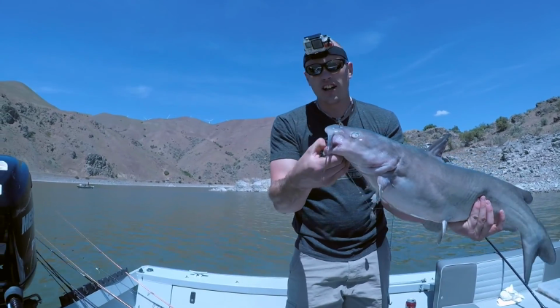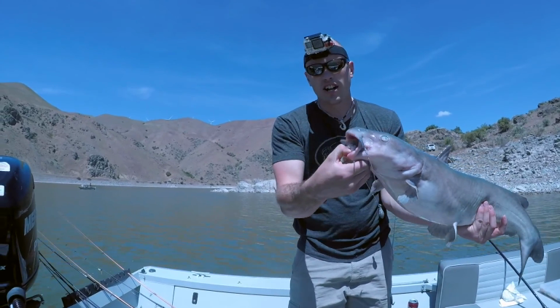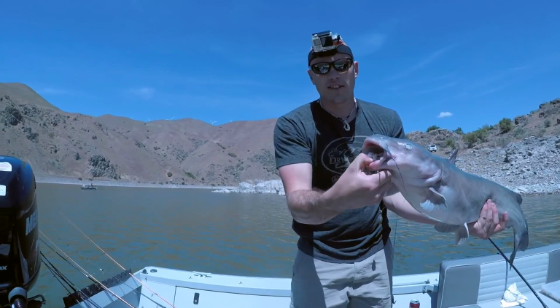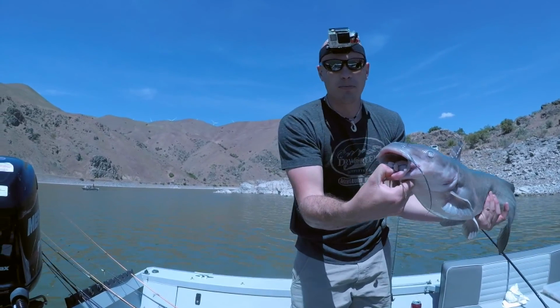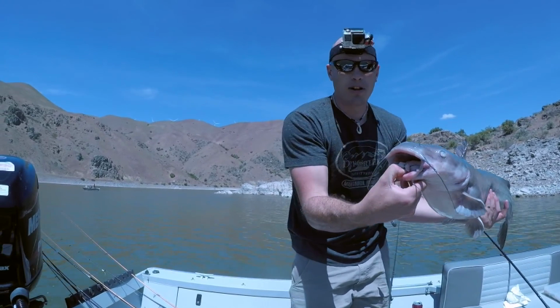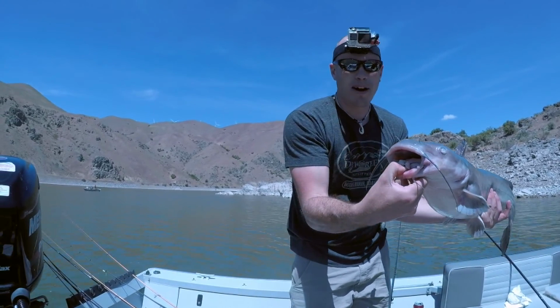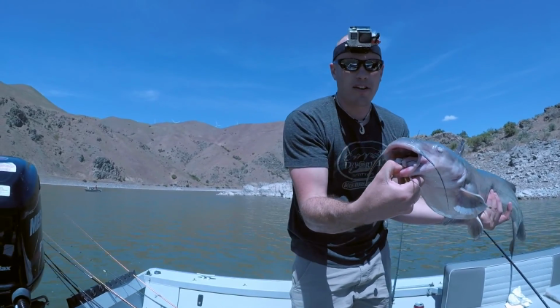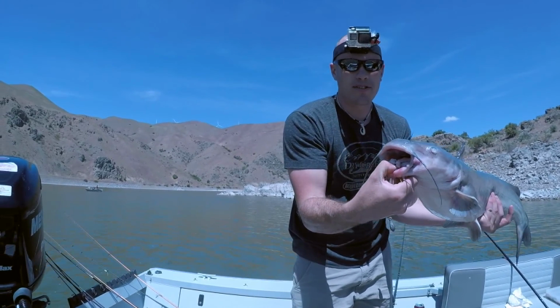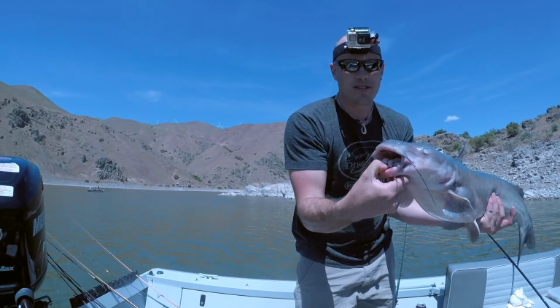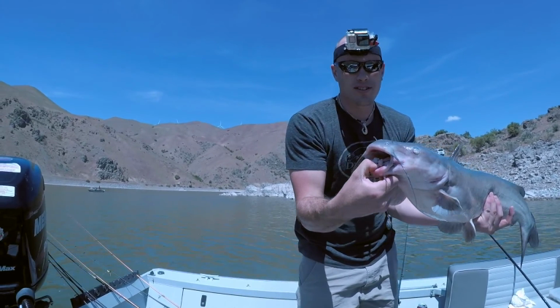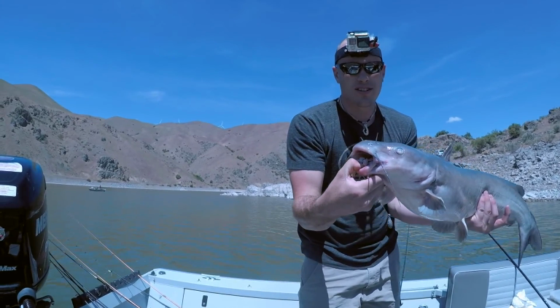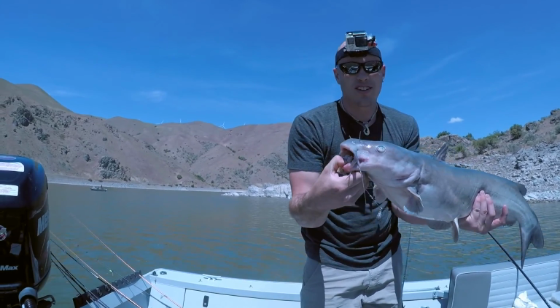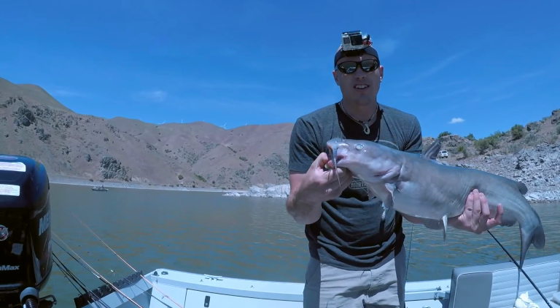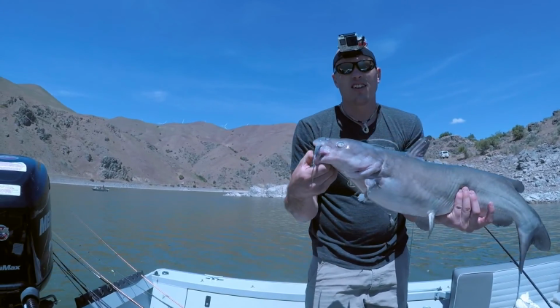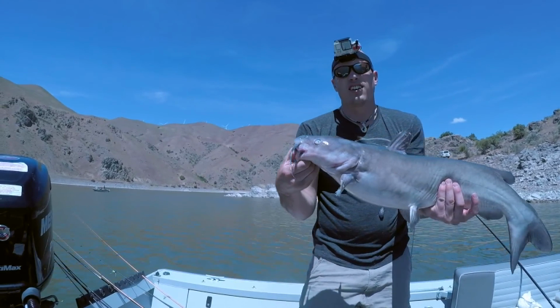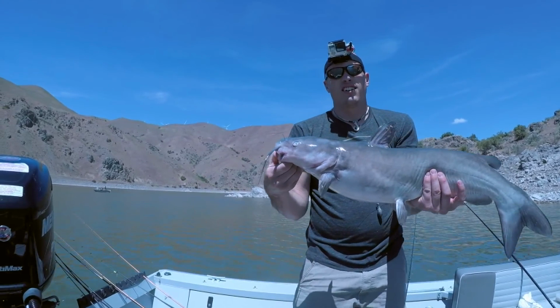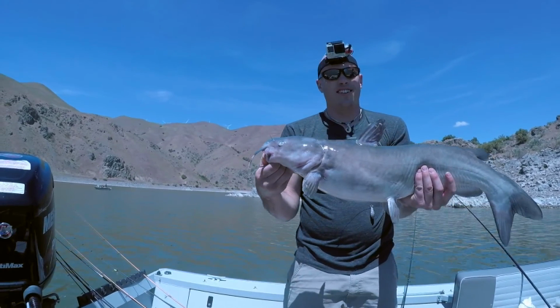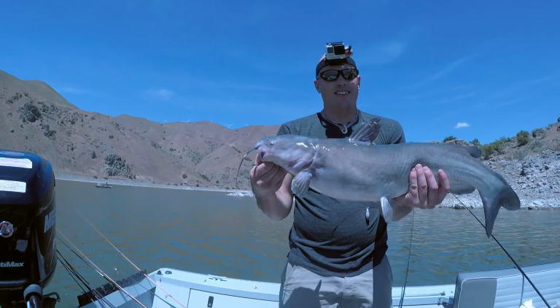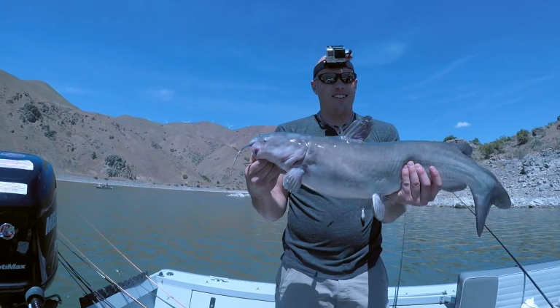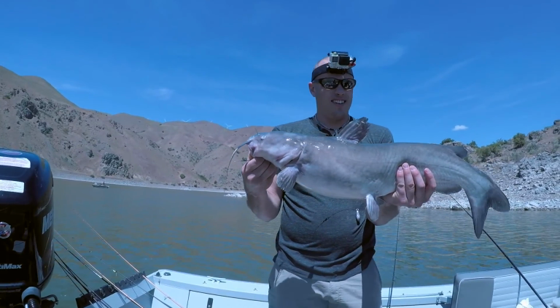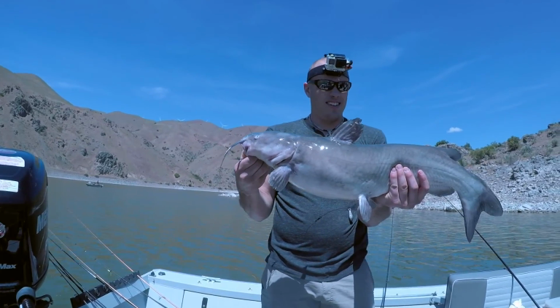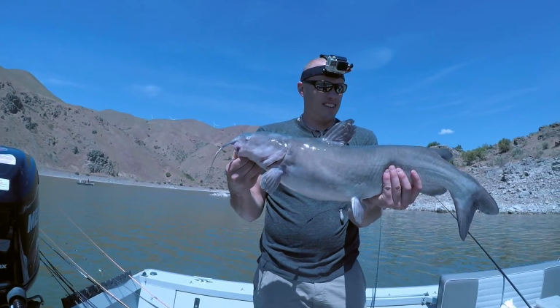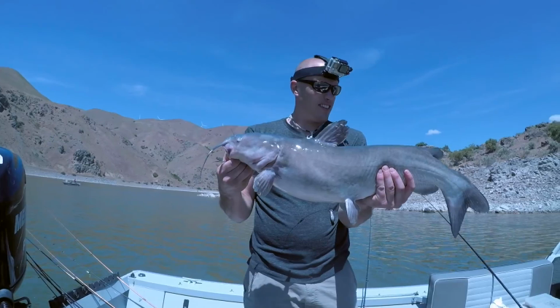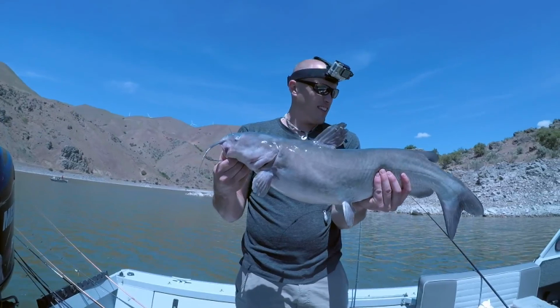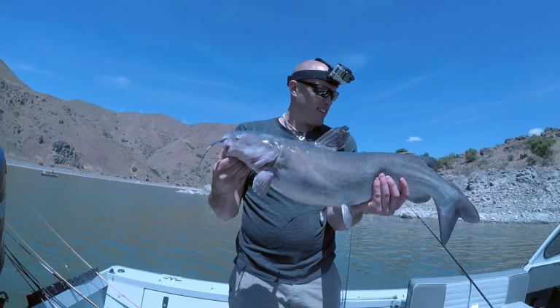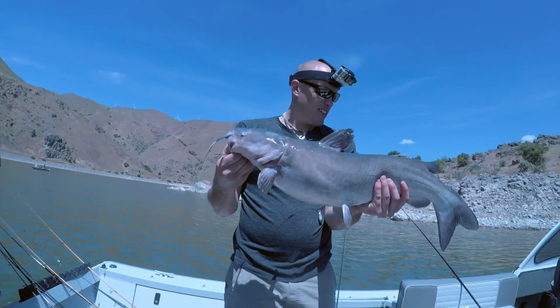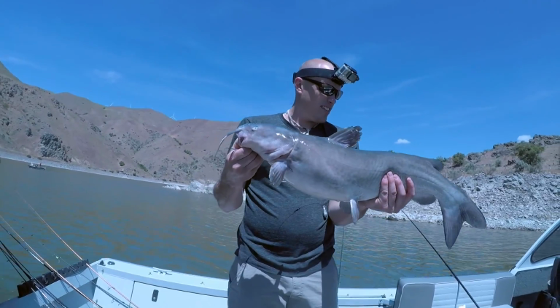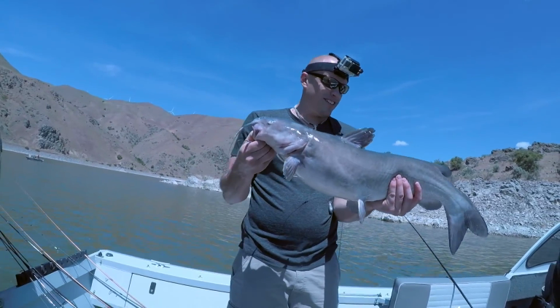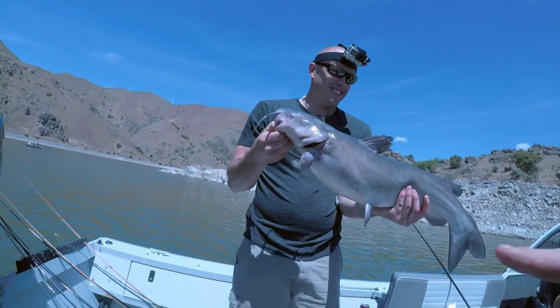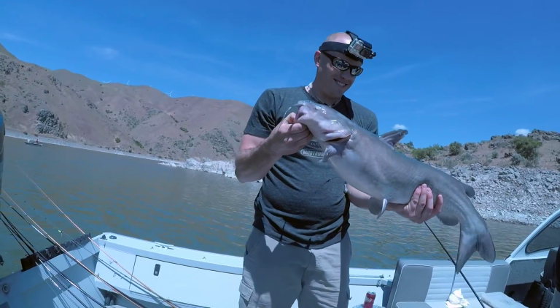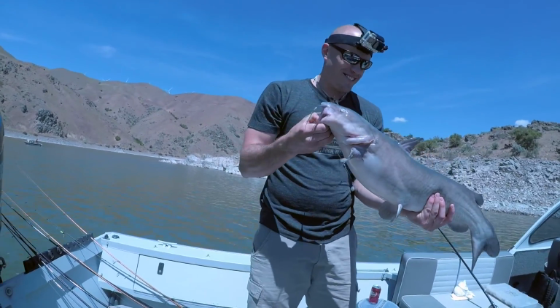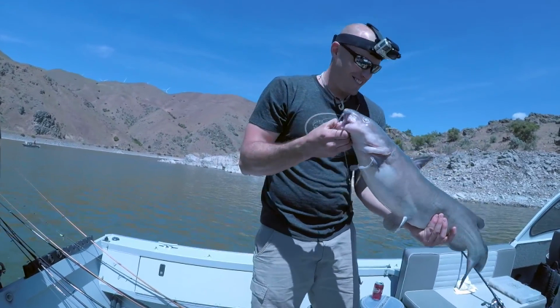Channel cats have smaller mouths. Guys, fantastic, bro. Nicely done.